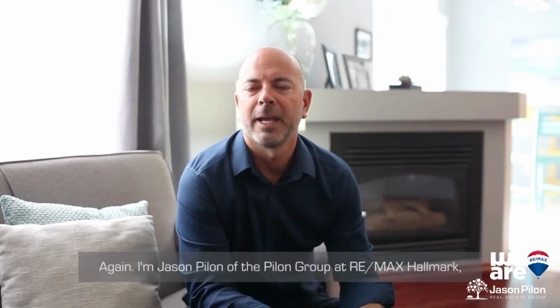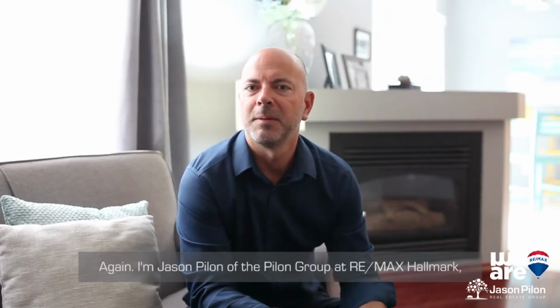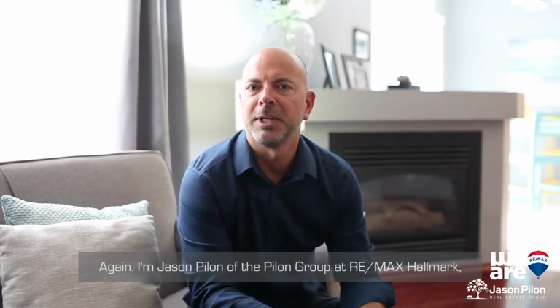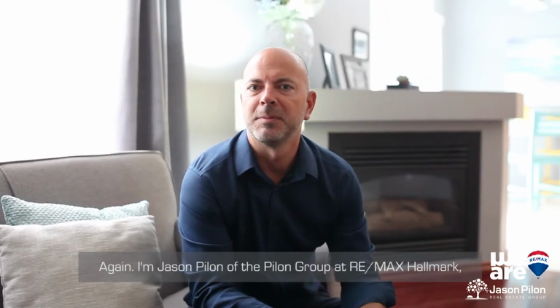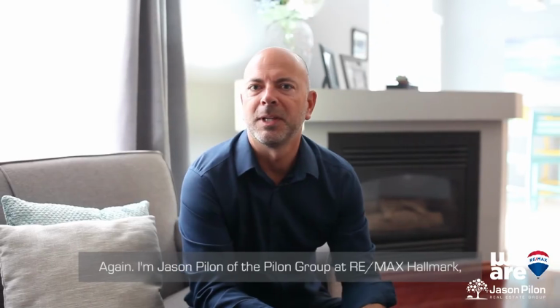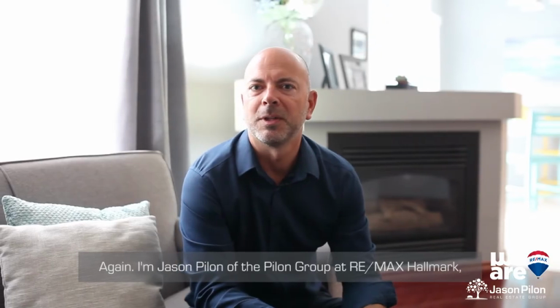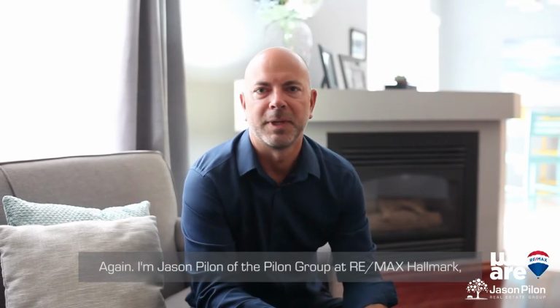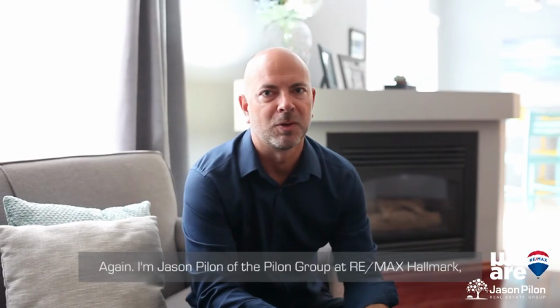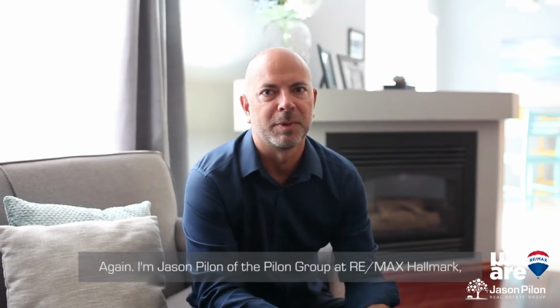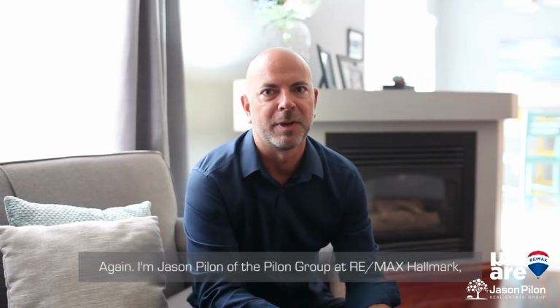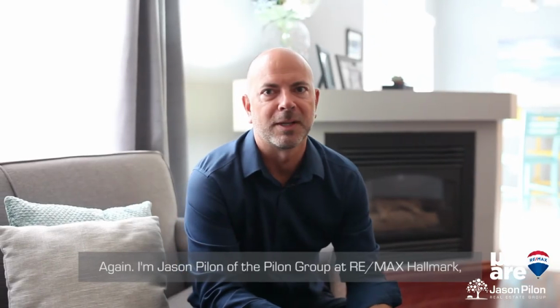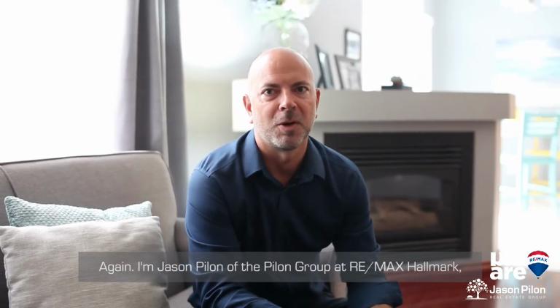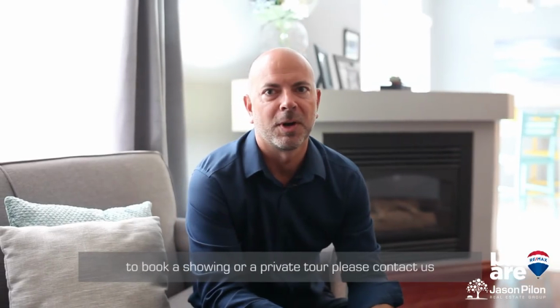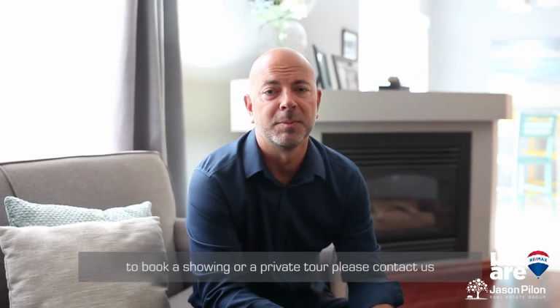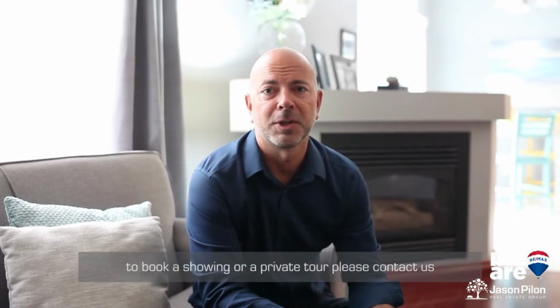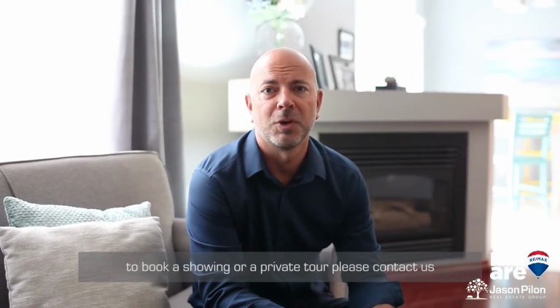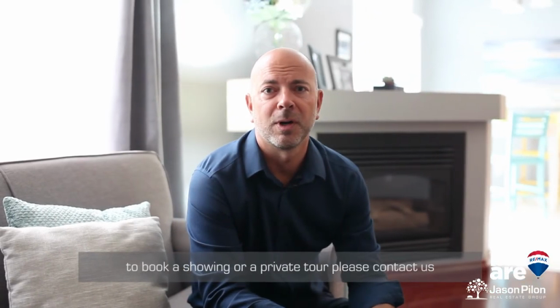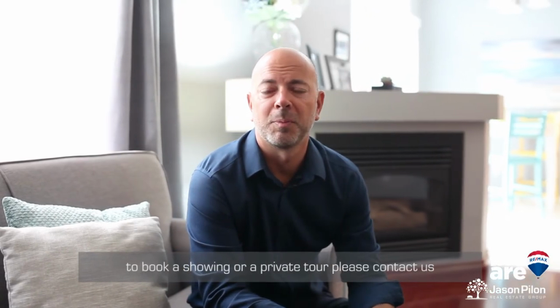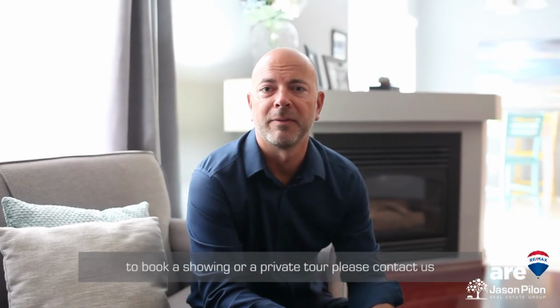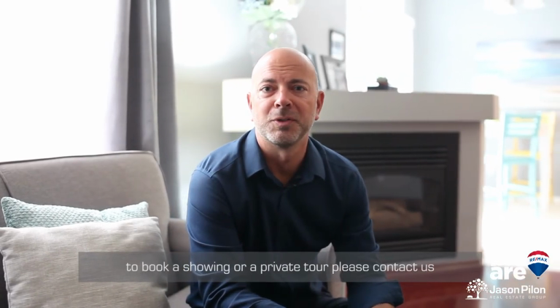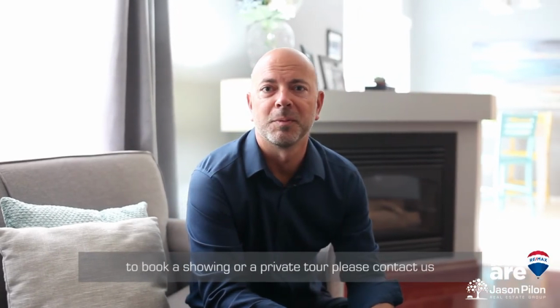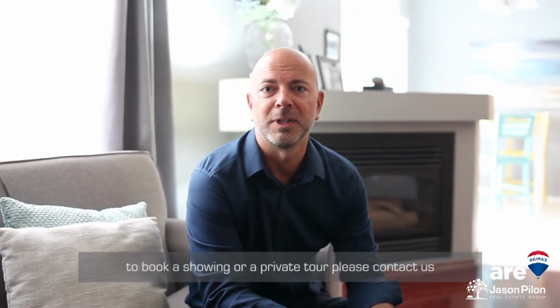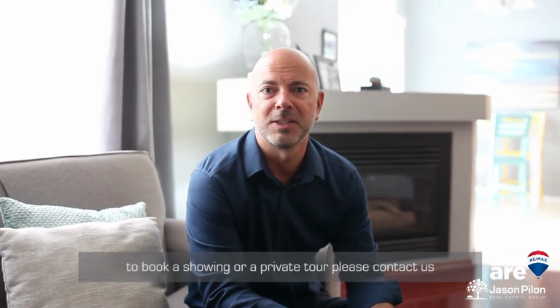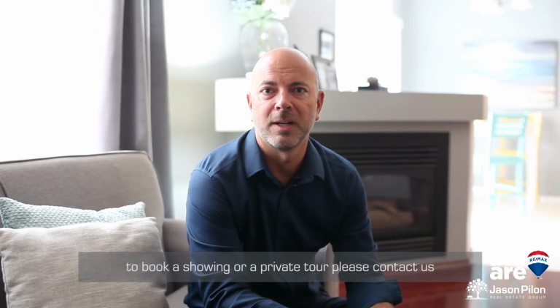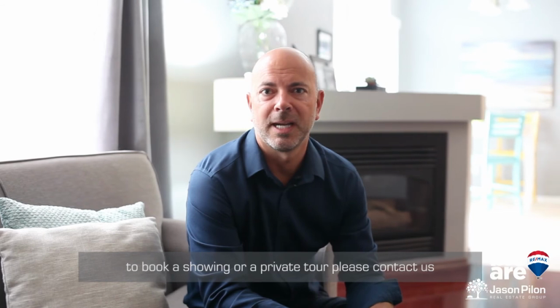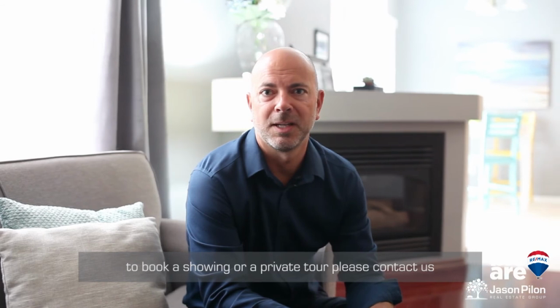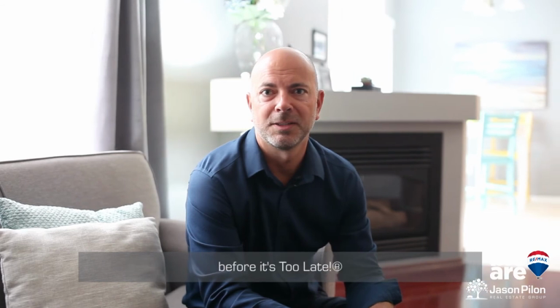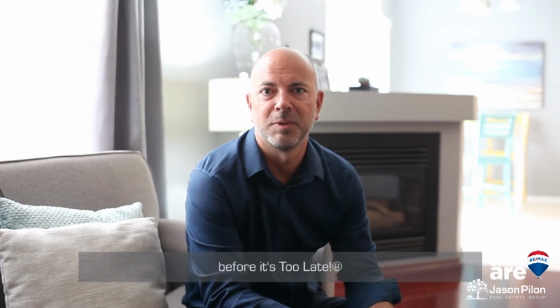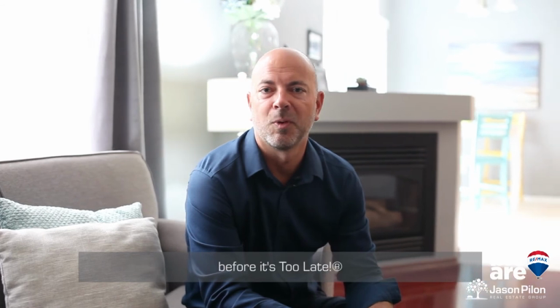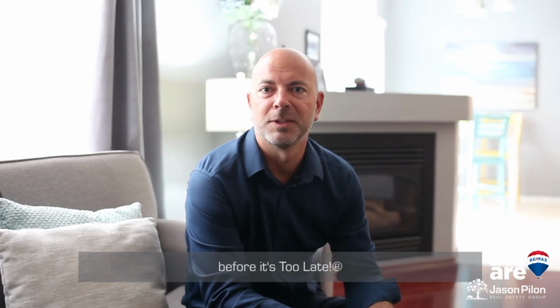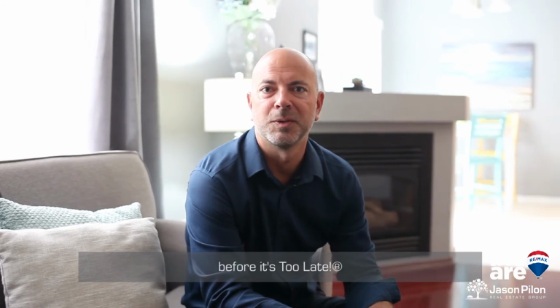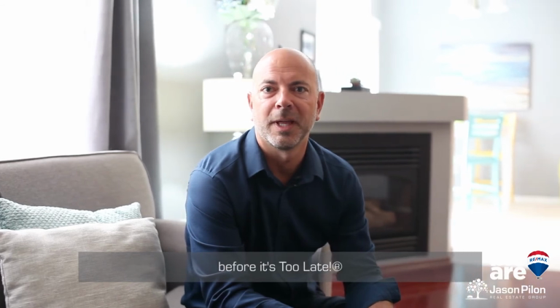Again, I'm Jason Pilon with the Pilon Group at RE/MAX Hallmark. To book a showing or a private tour, please contact us before it's too late.